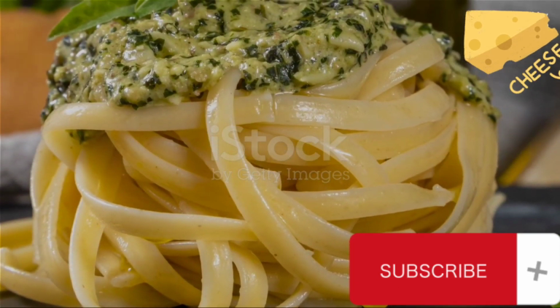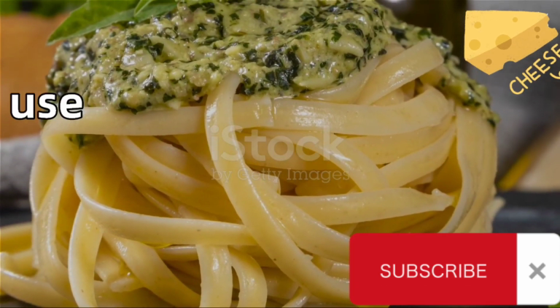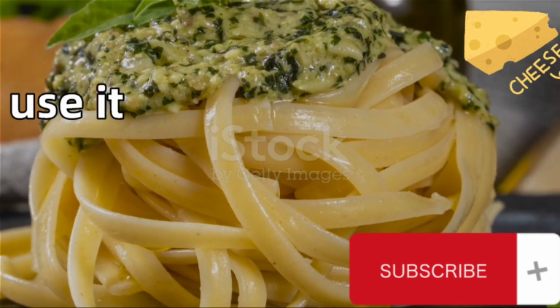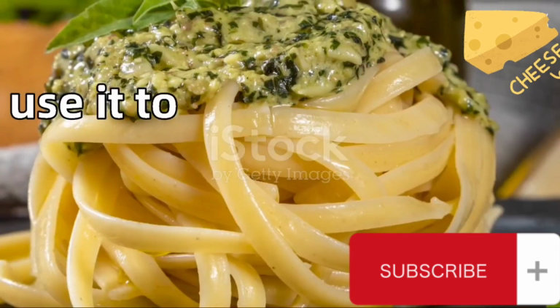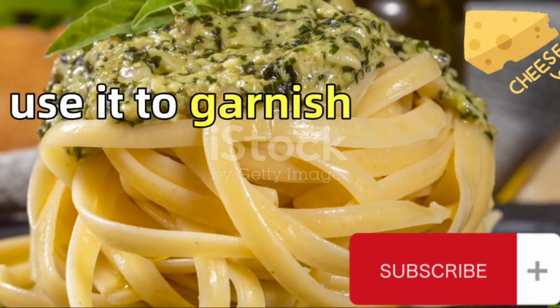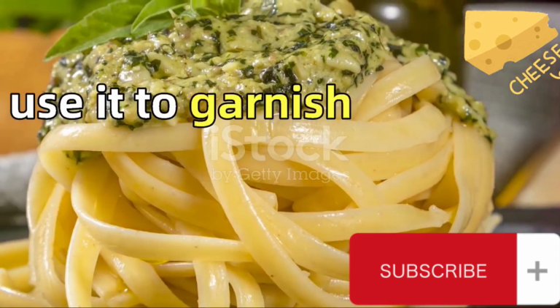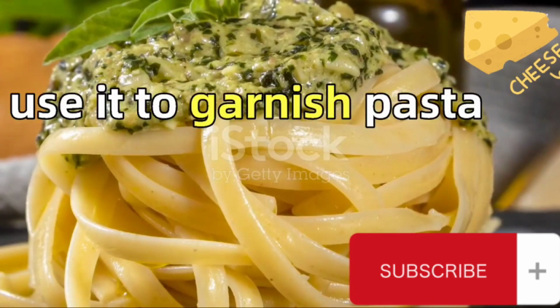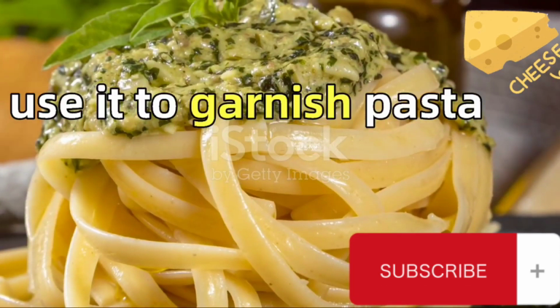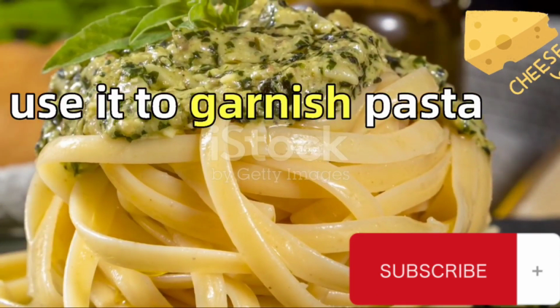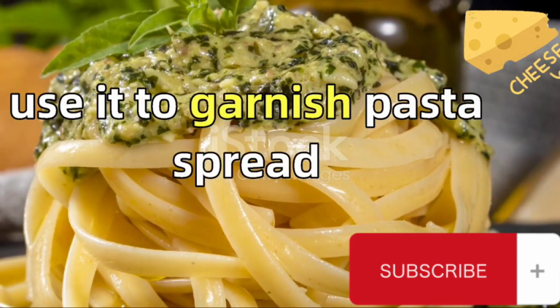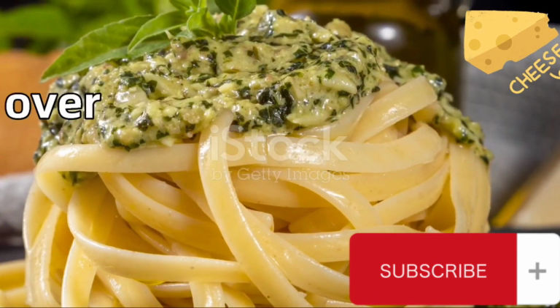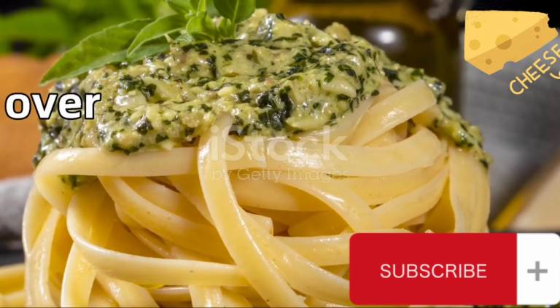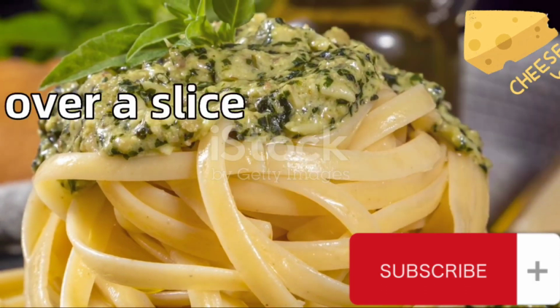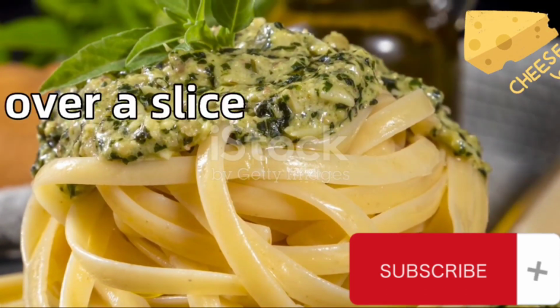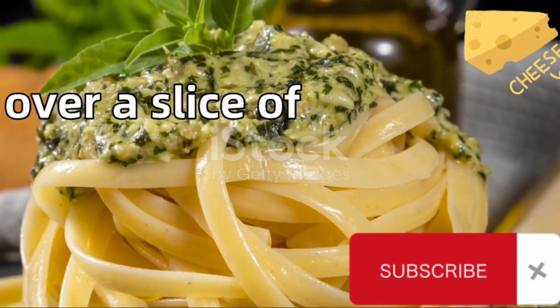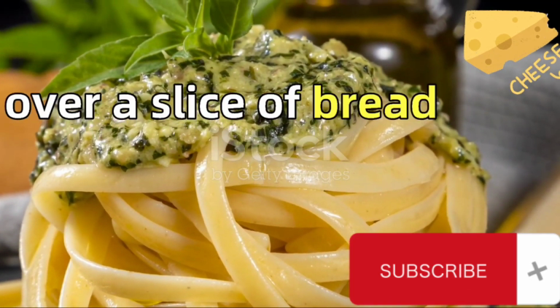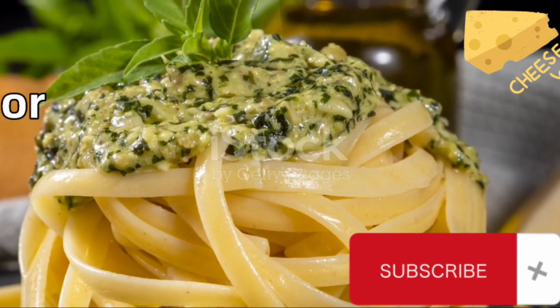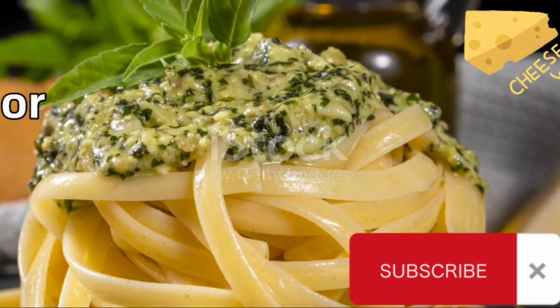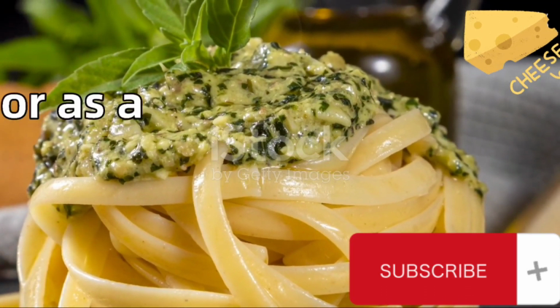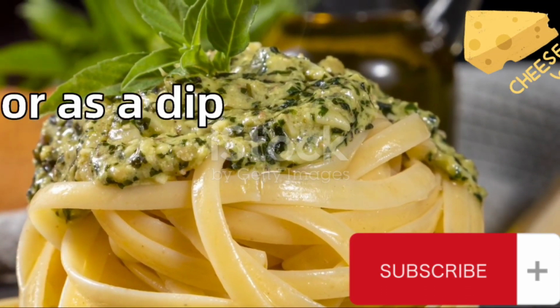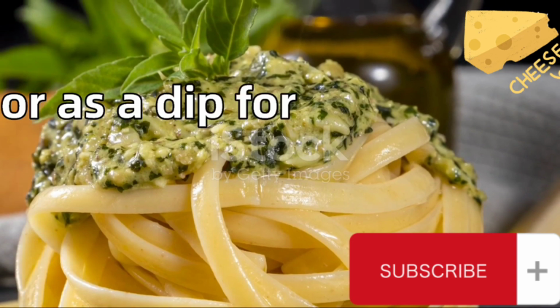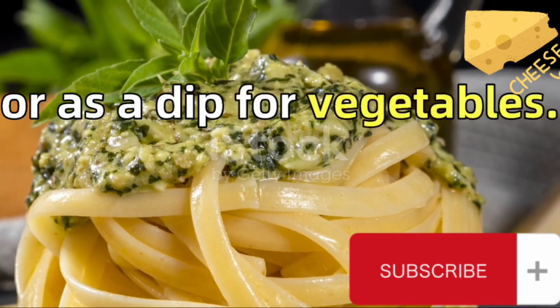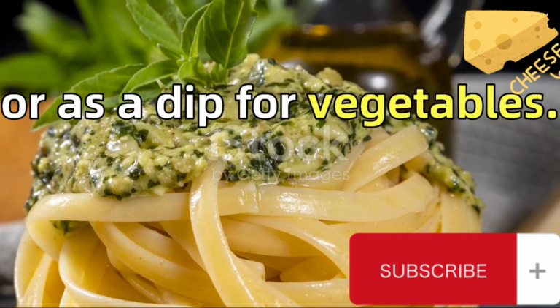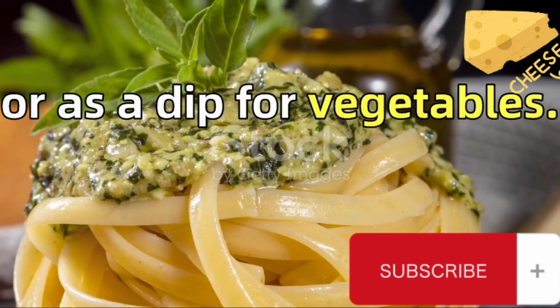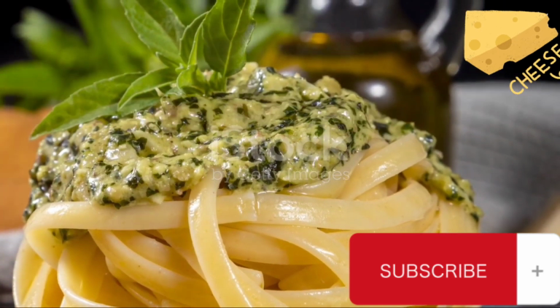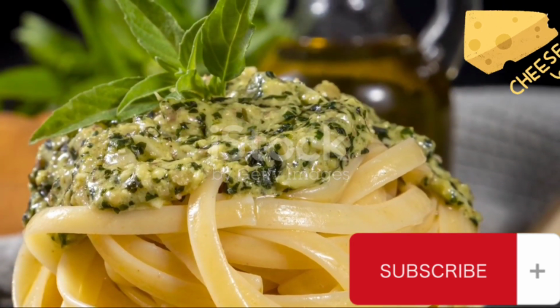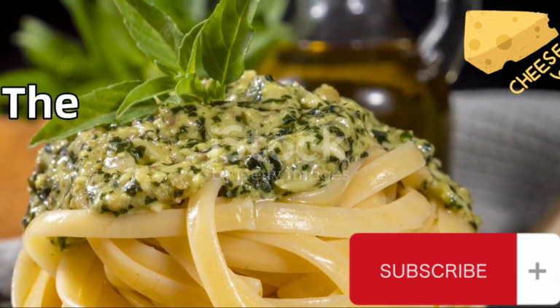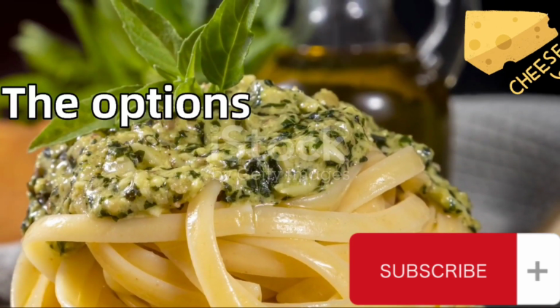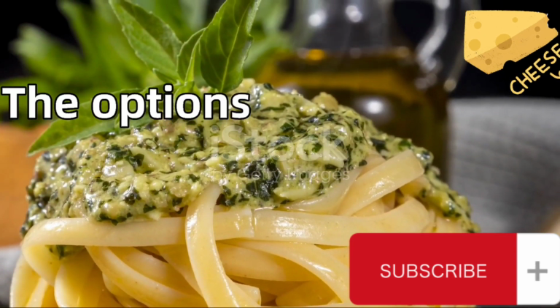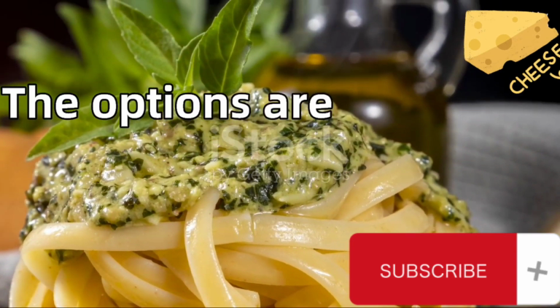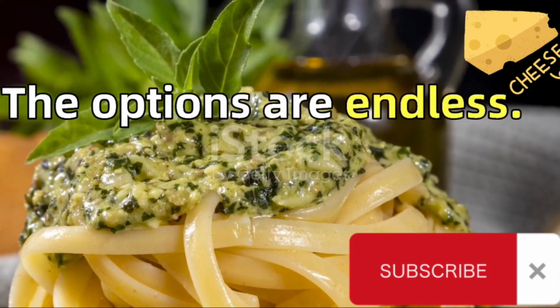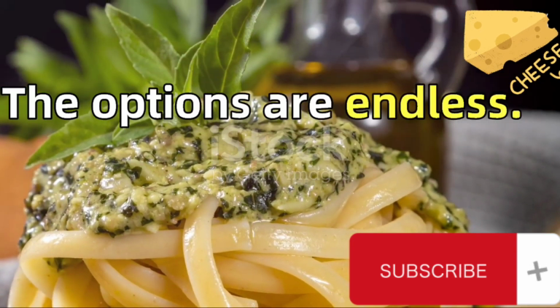And just like that, fresh basil pesto is ready to serve. Use it to garnish pasta, spread over a slice of bread, or as a dip for vegetables. The options are endless.